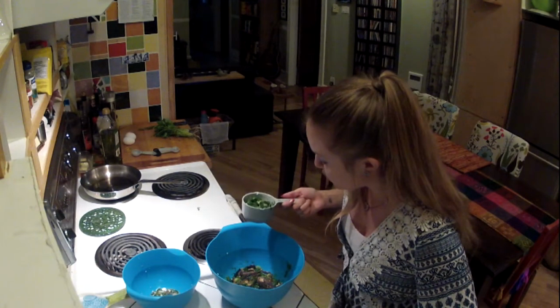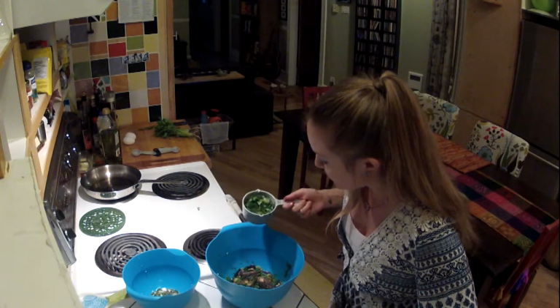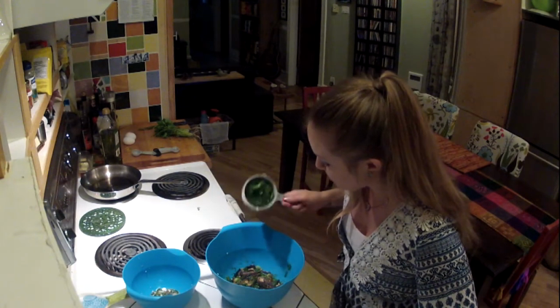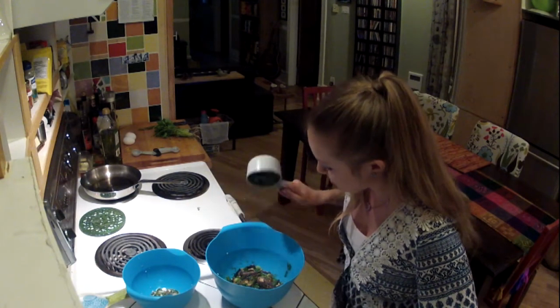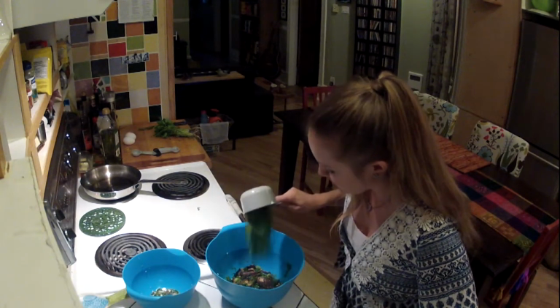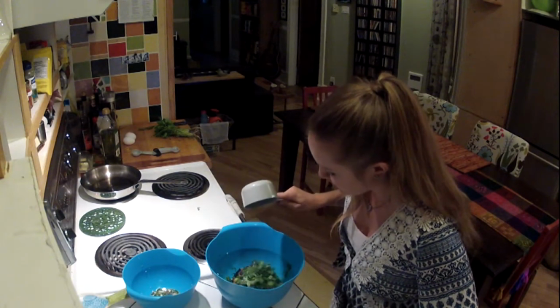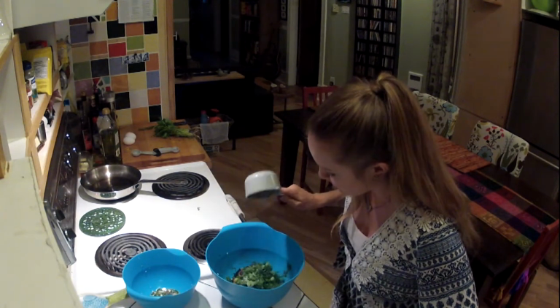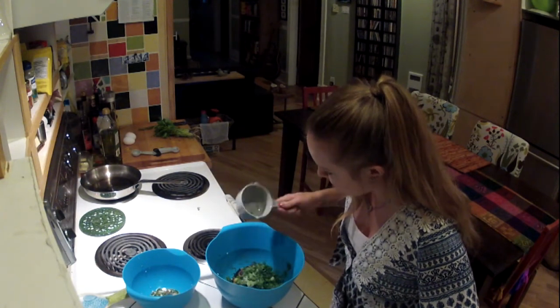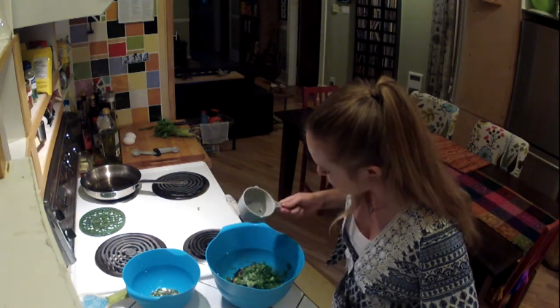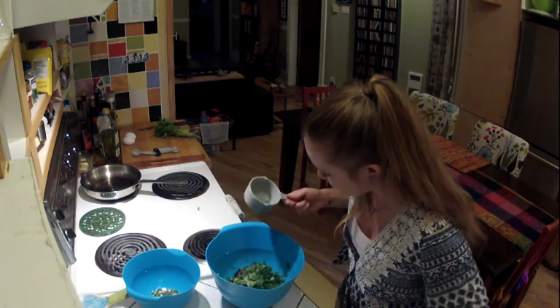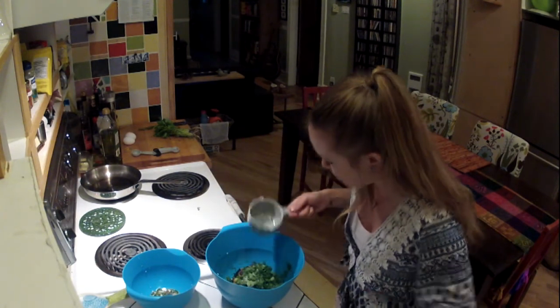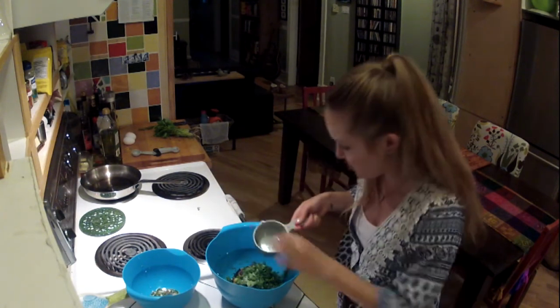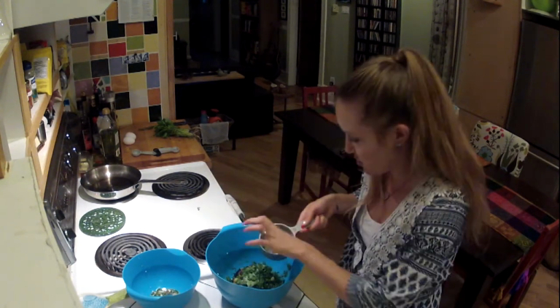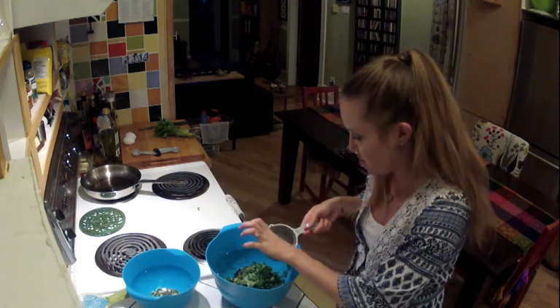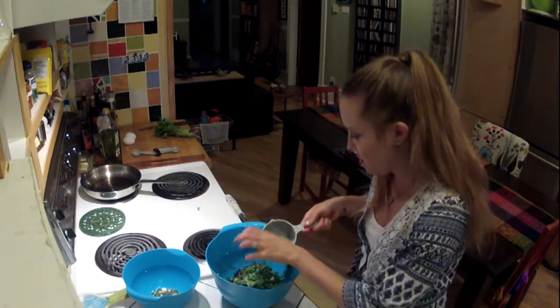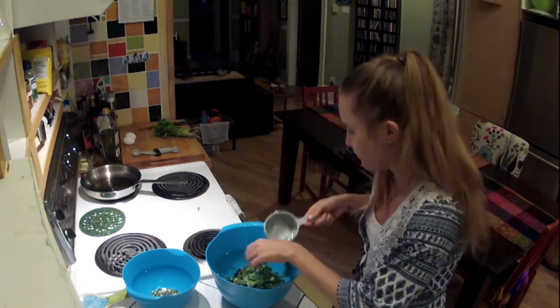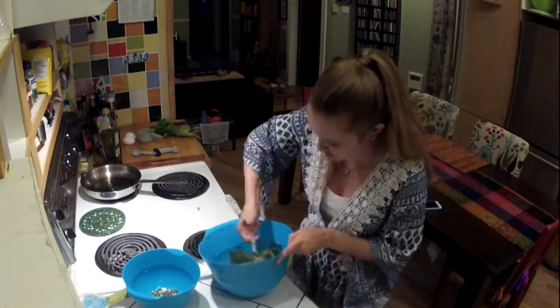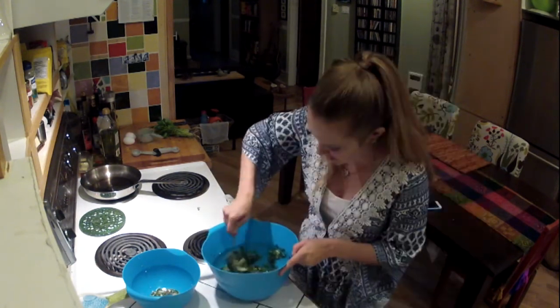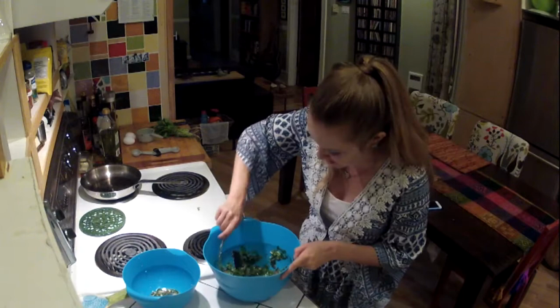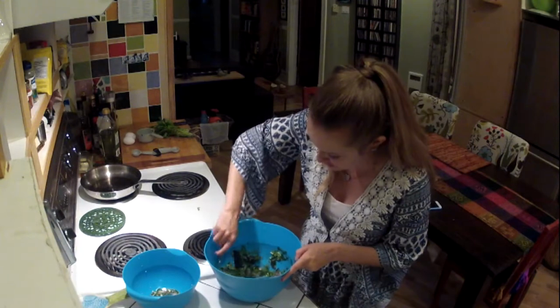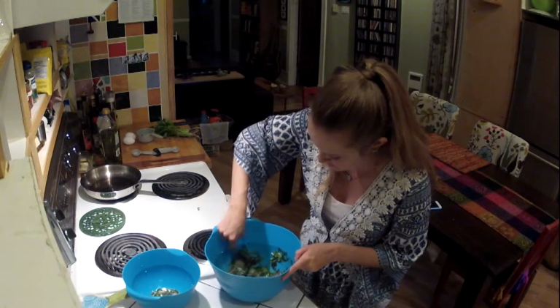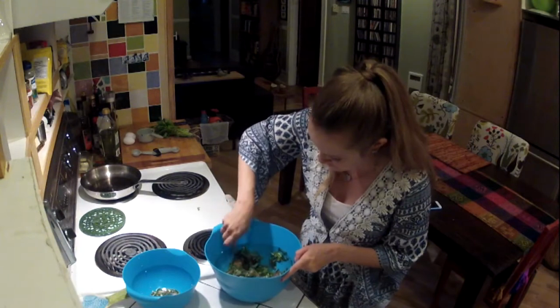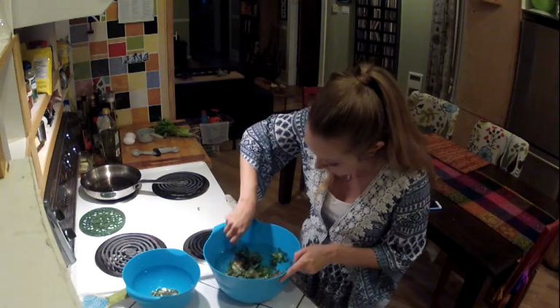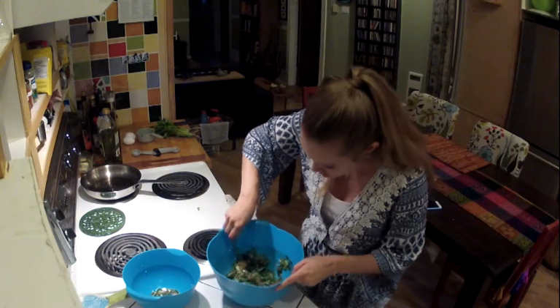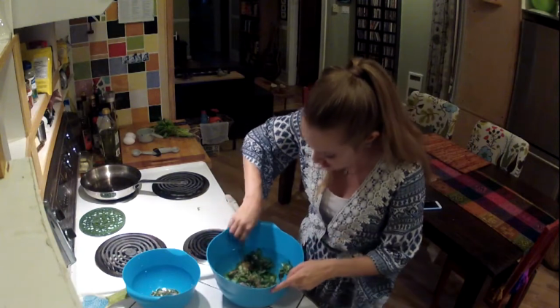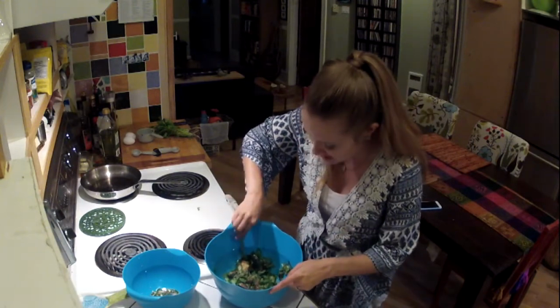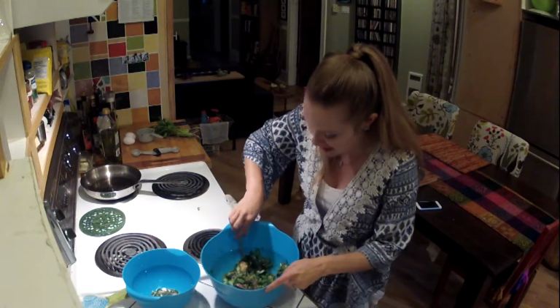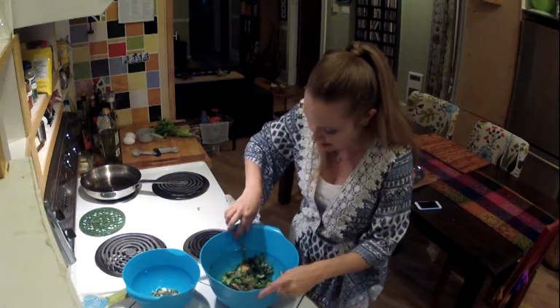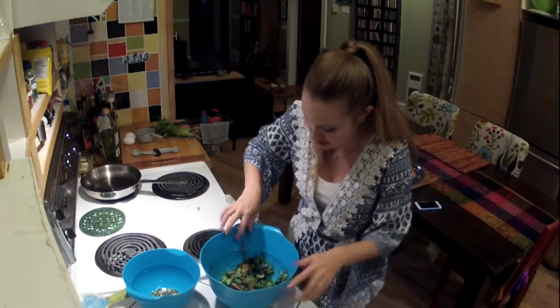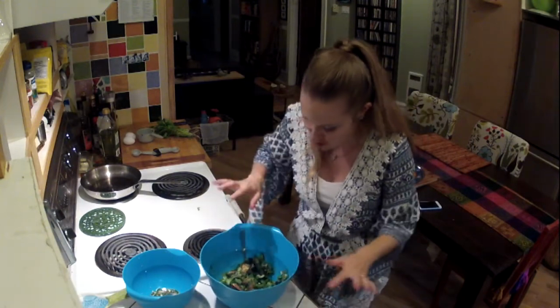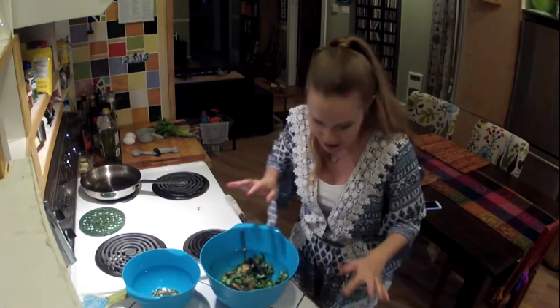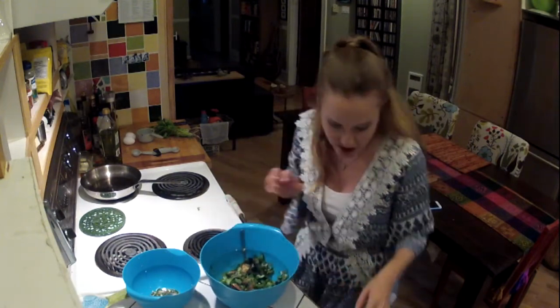There's half of the cilantro — trying not to mash the eggplant too much.